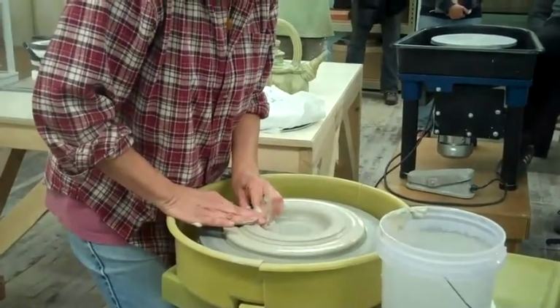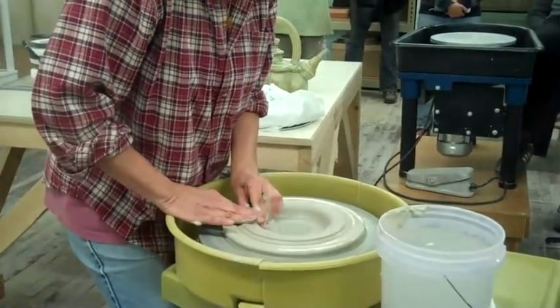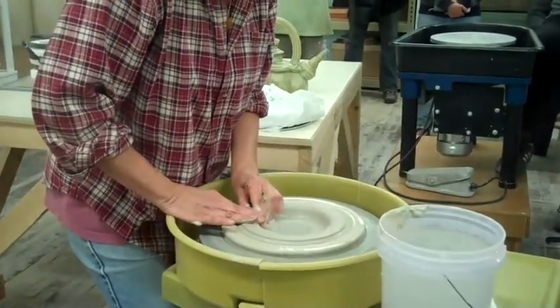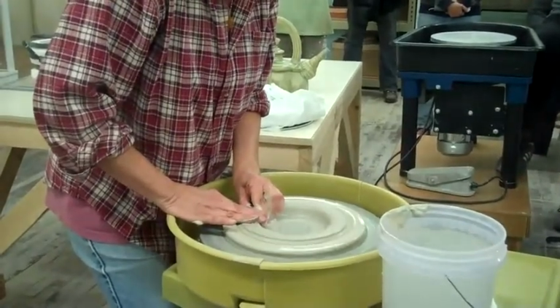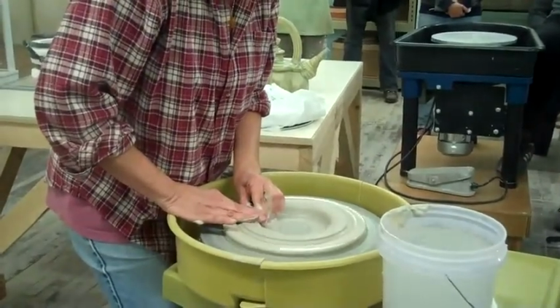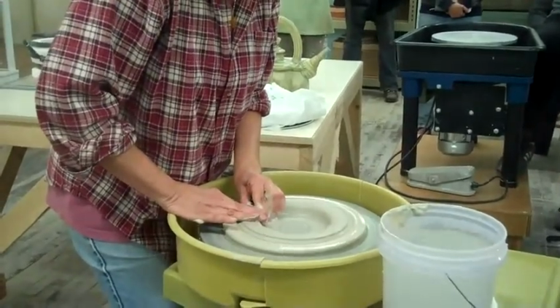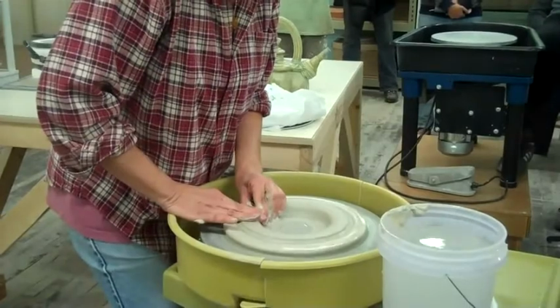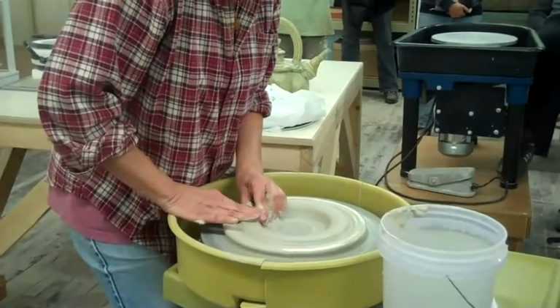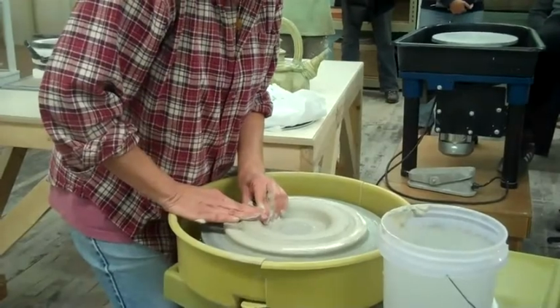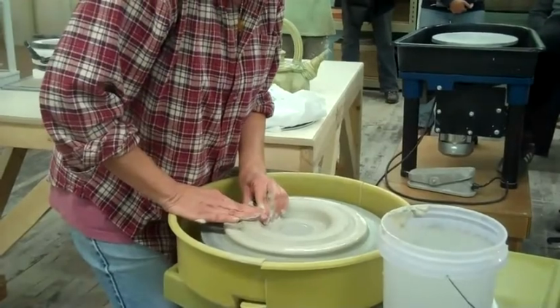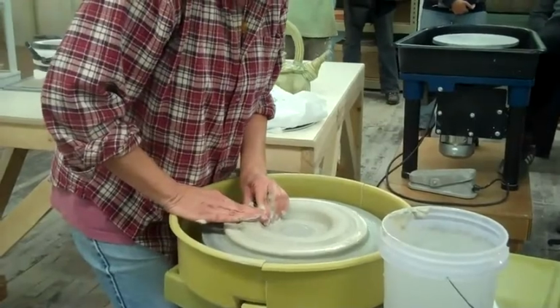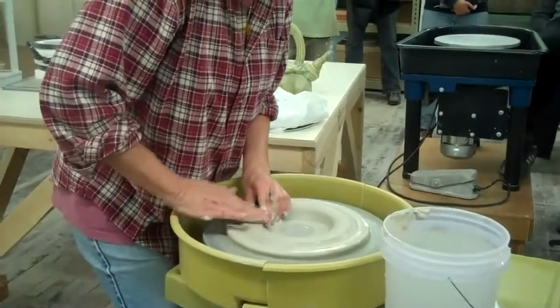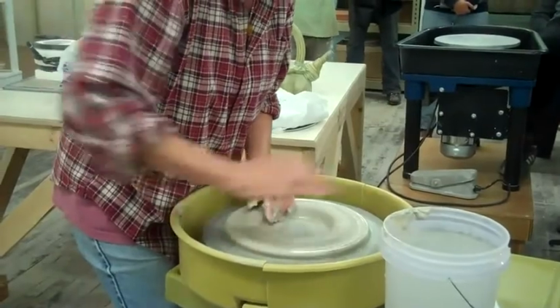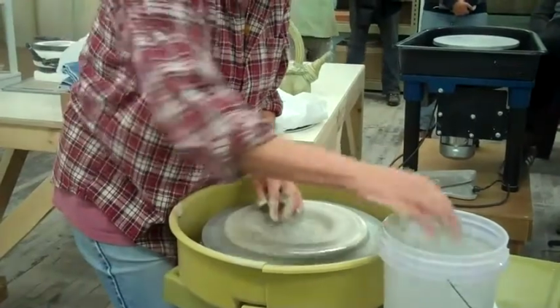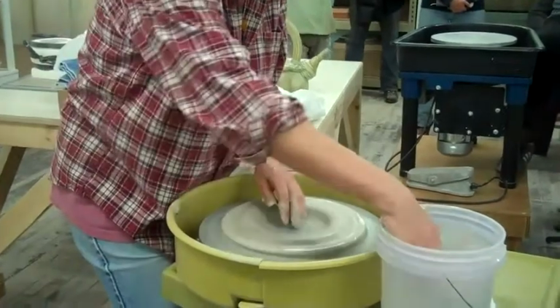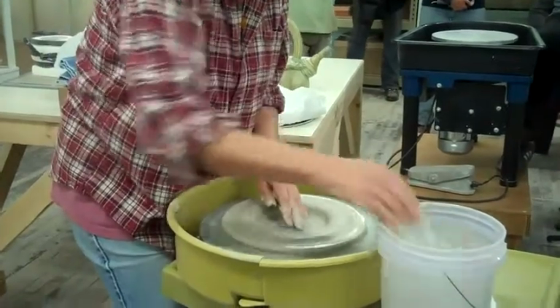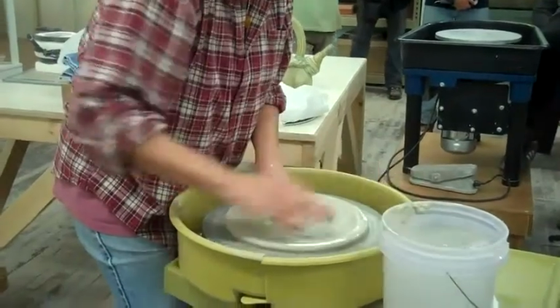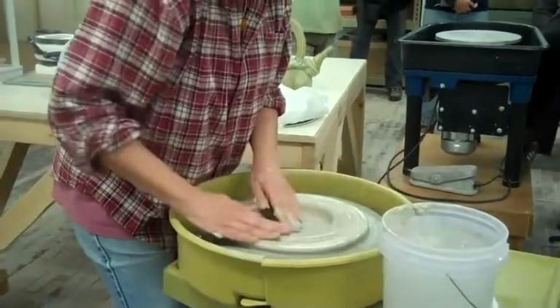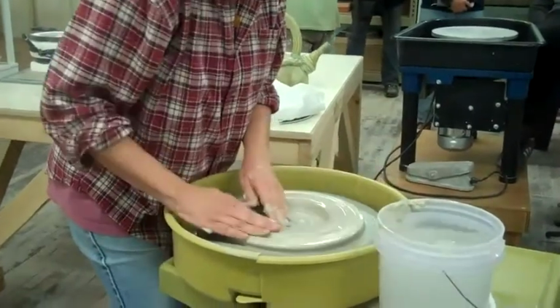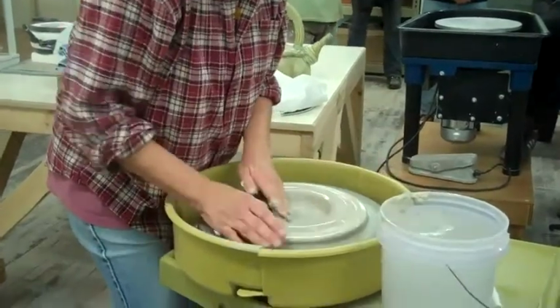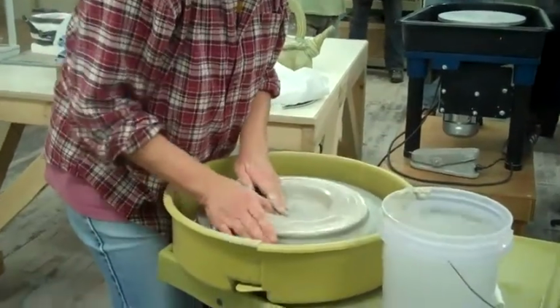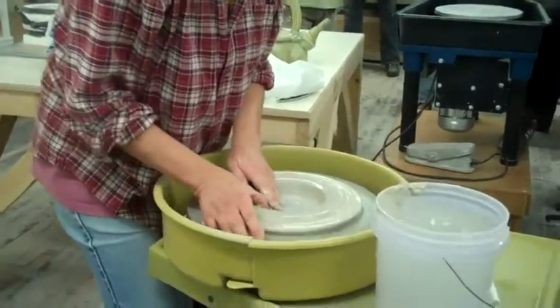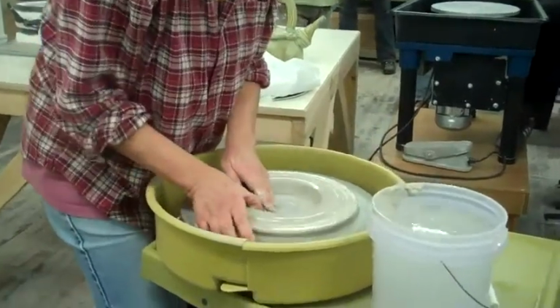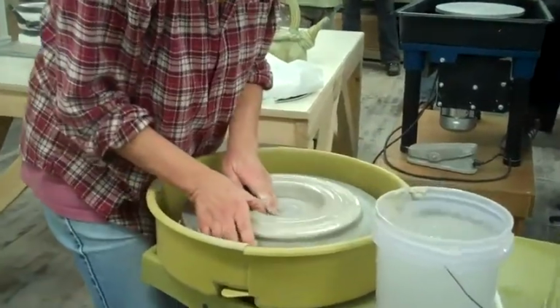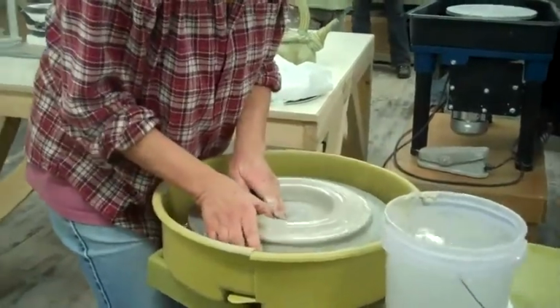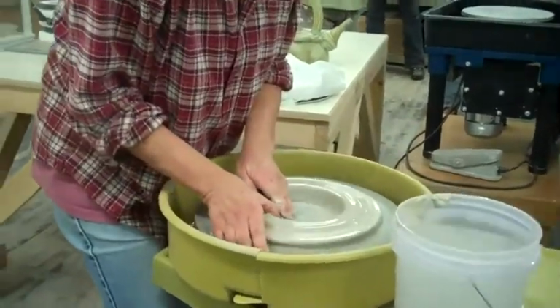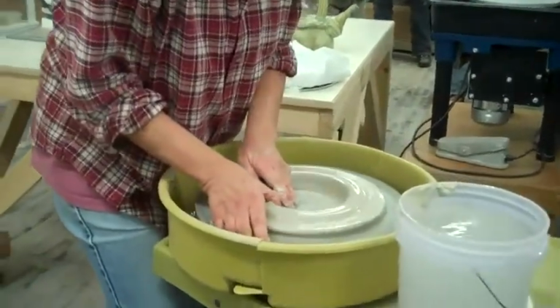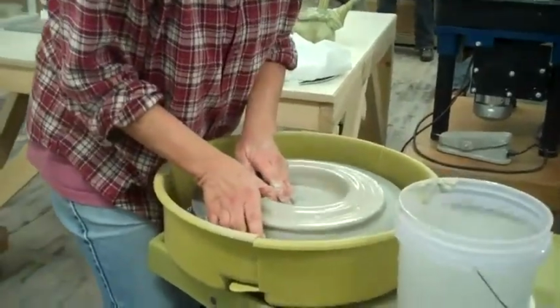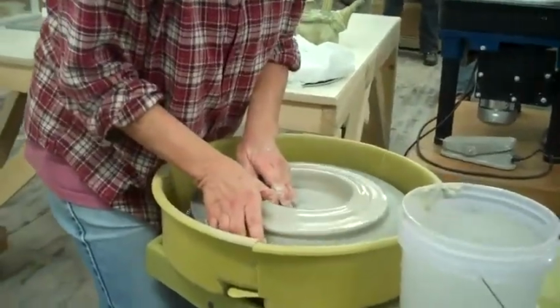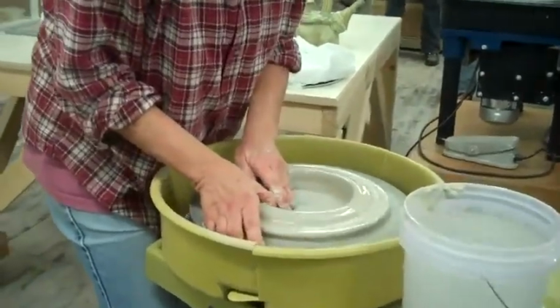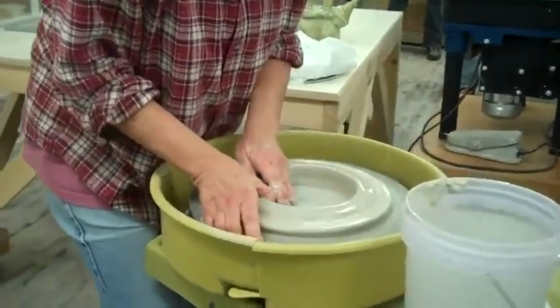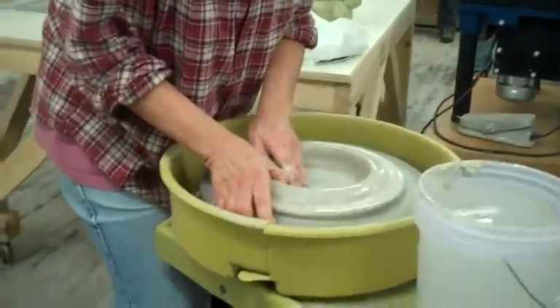You just keep opening it up and compressing it back down so you can move it all the way out.